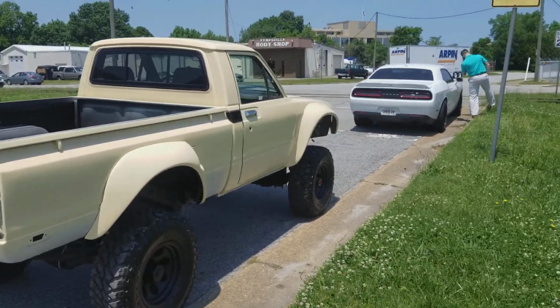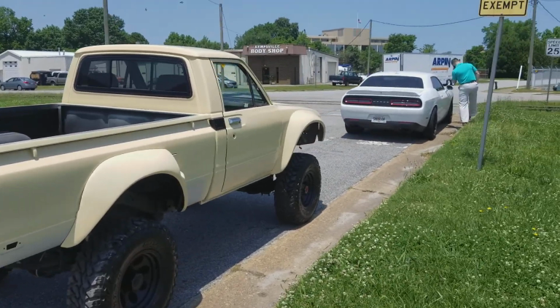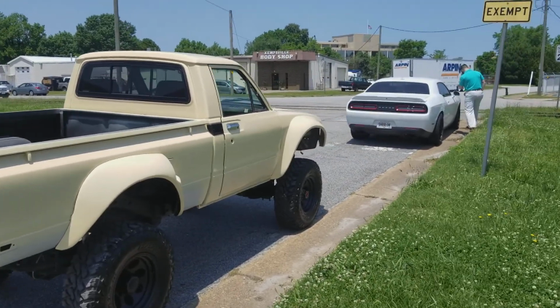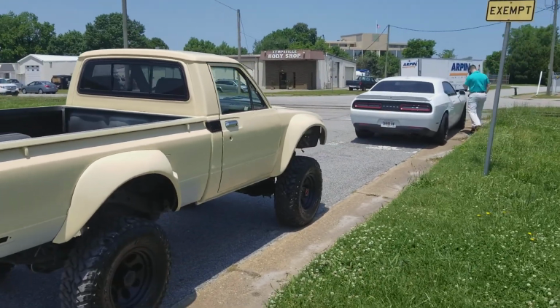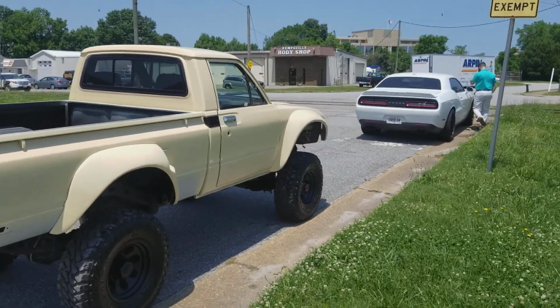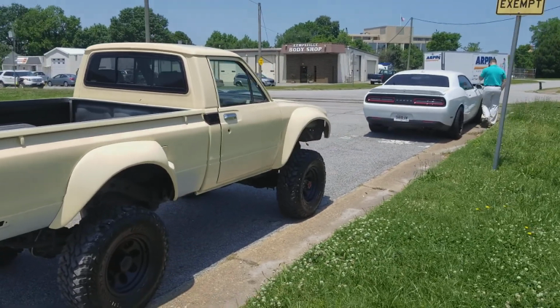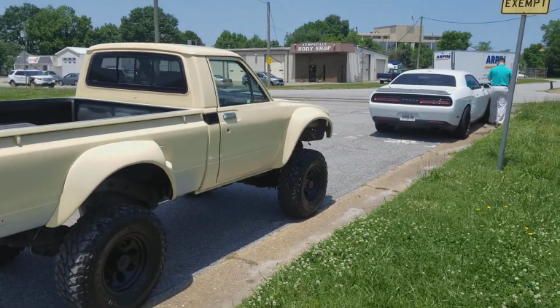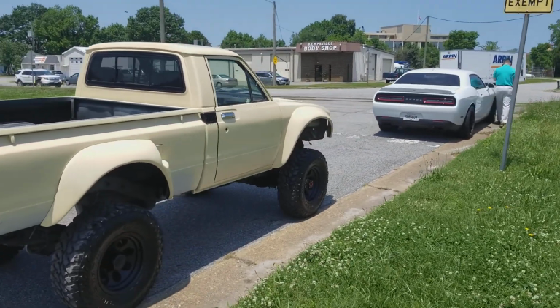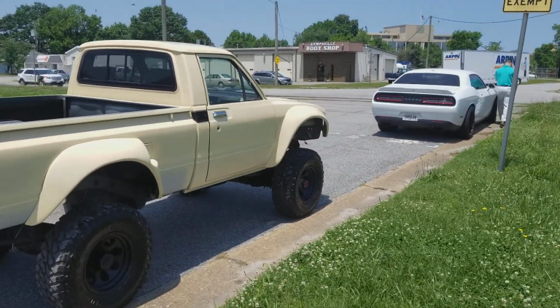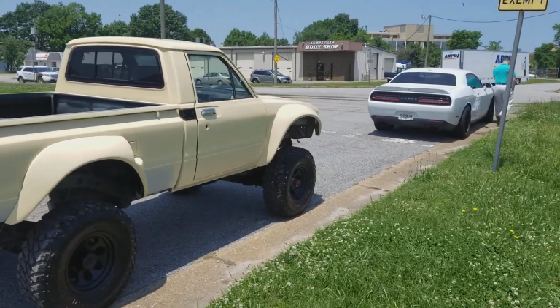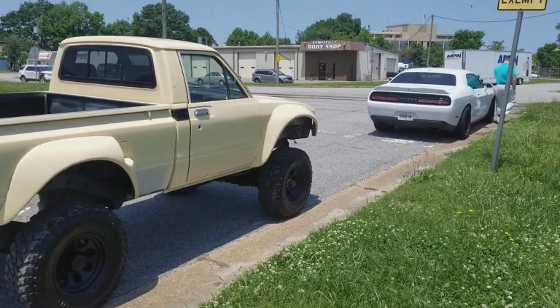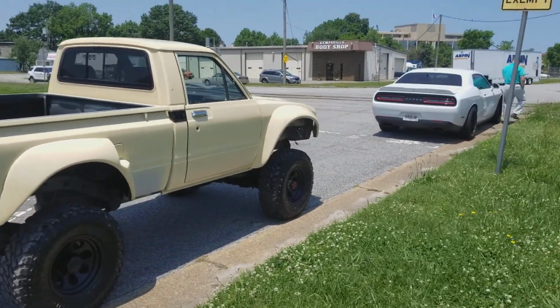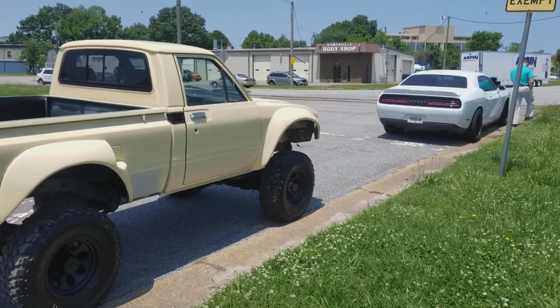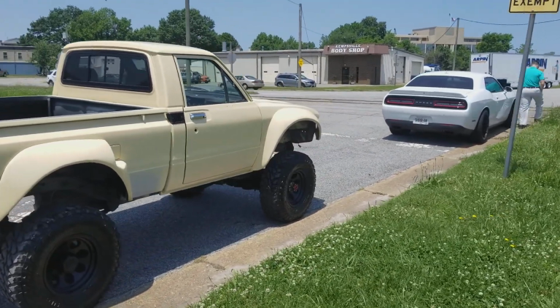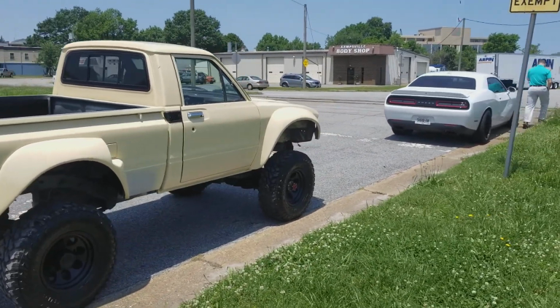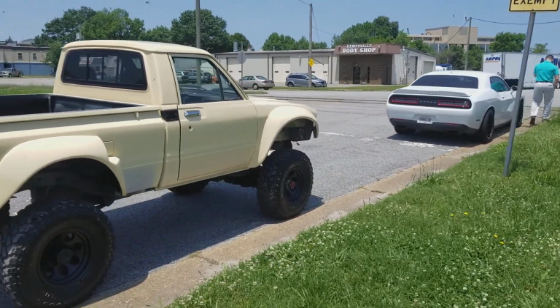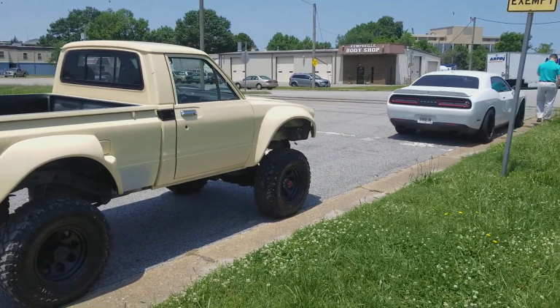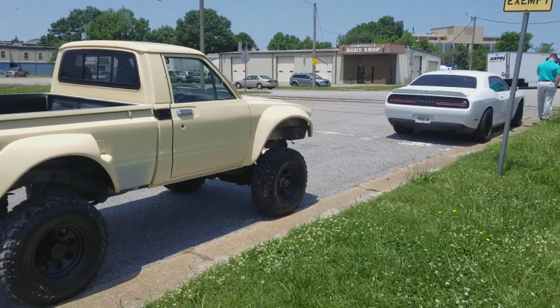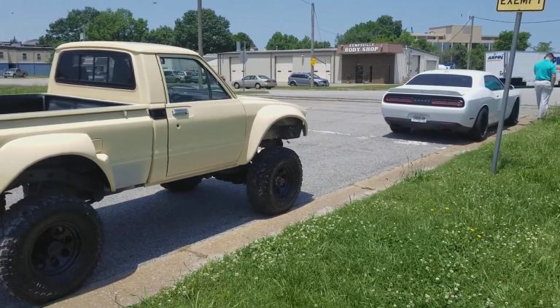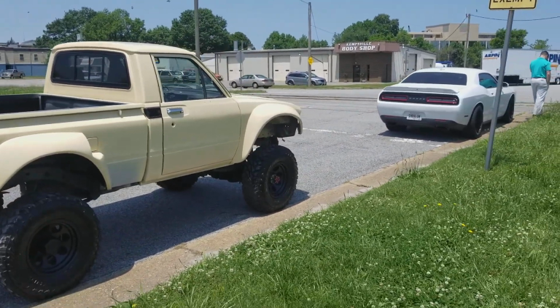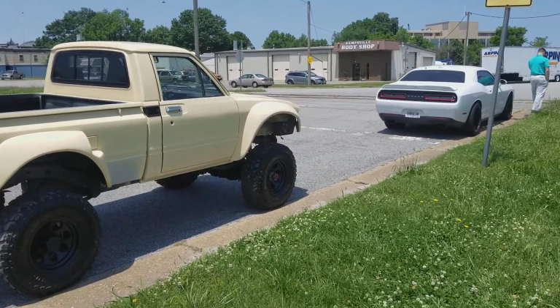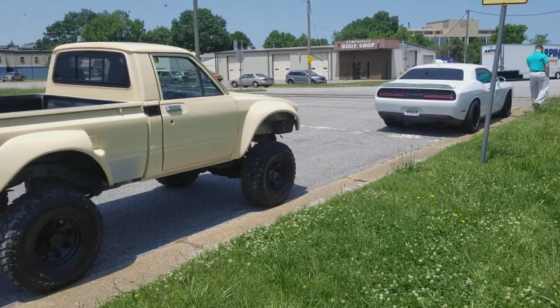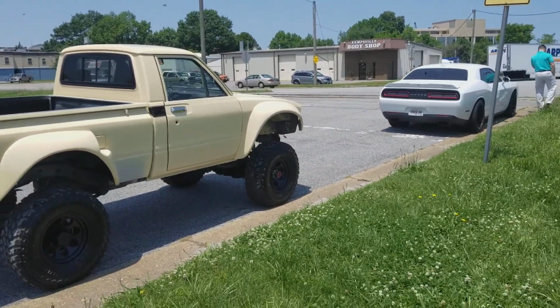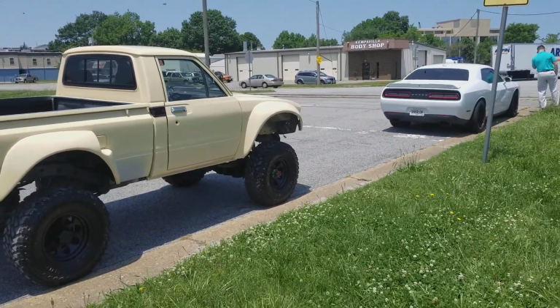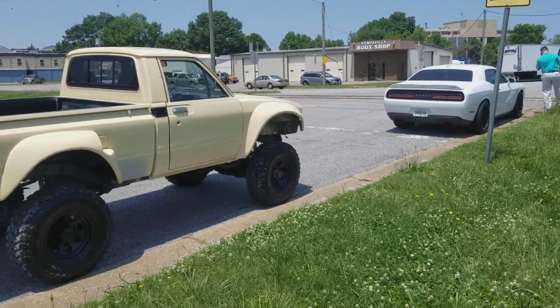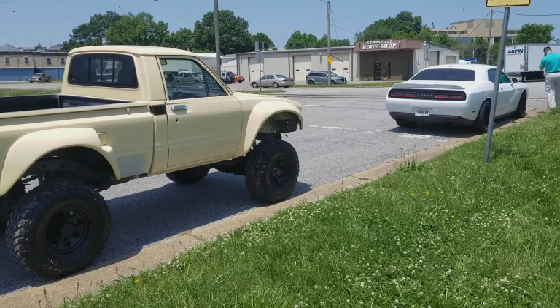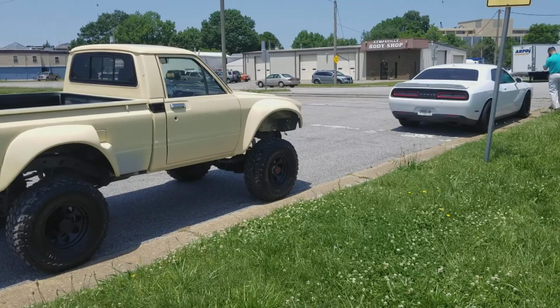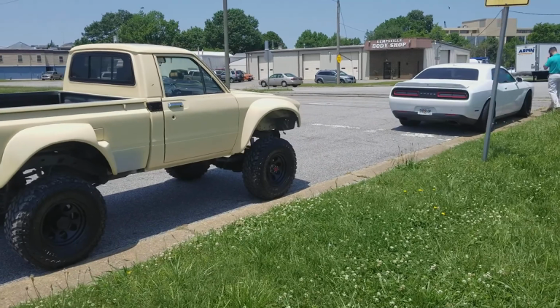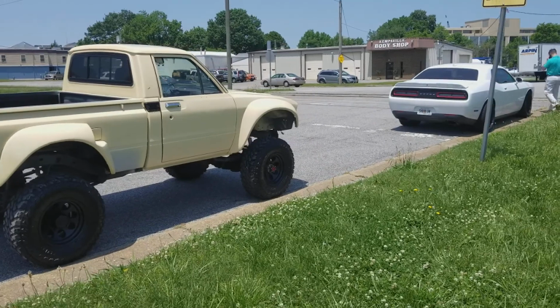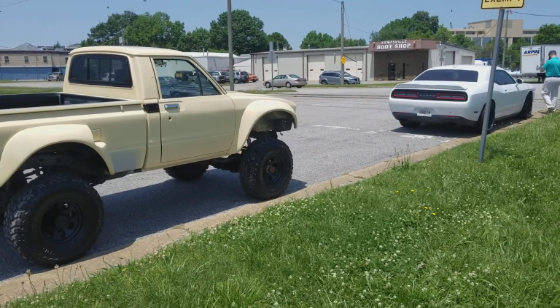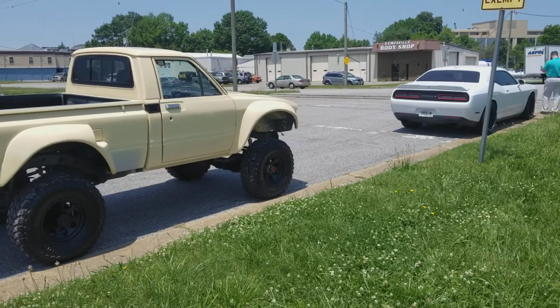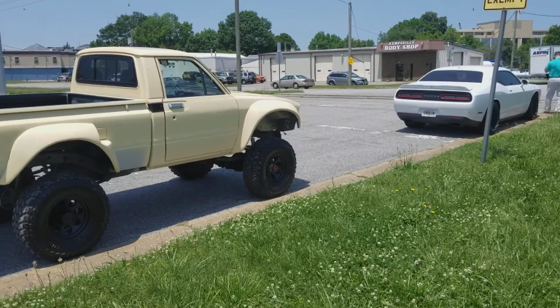That's the customer over there. That's his daily driver right there, believe it or not — a Challenger.